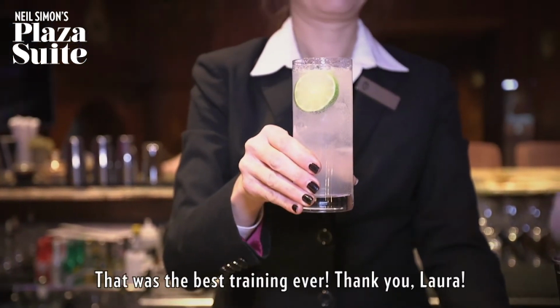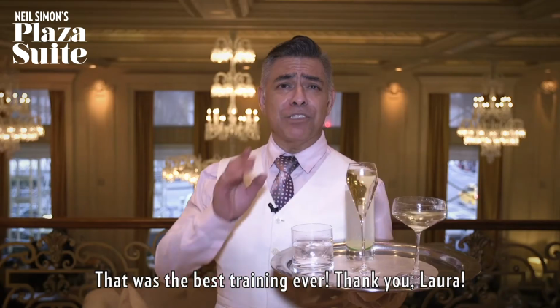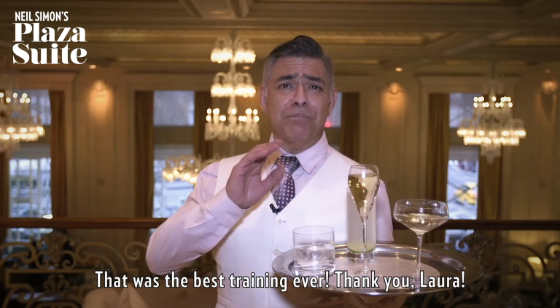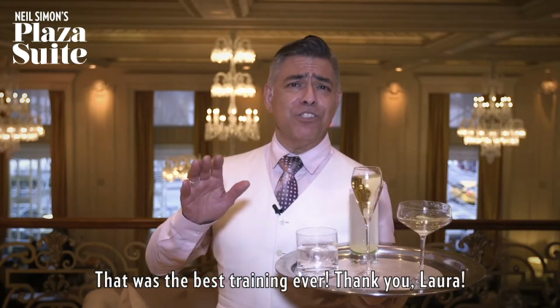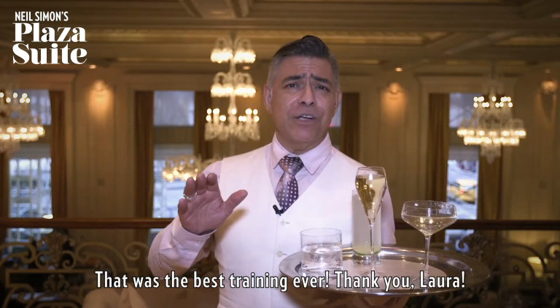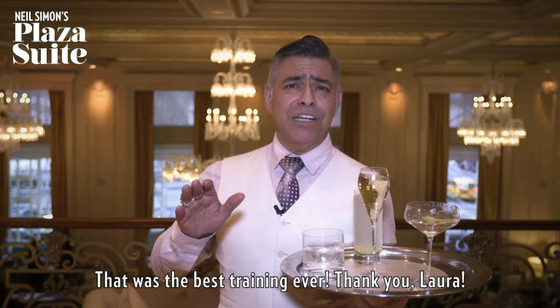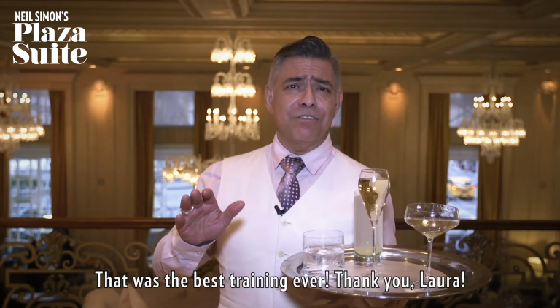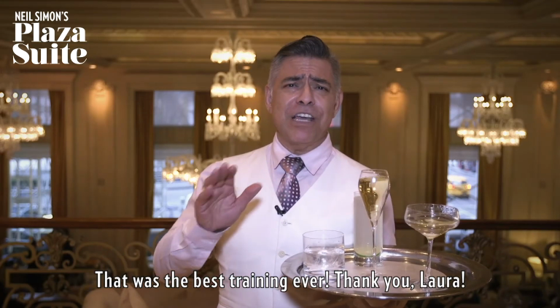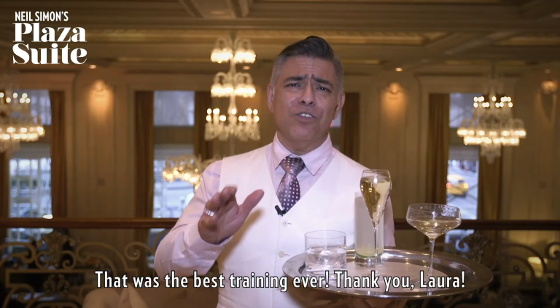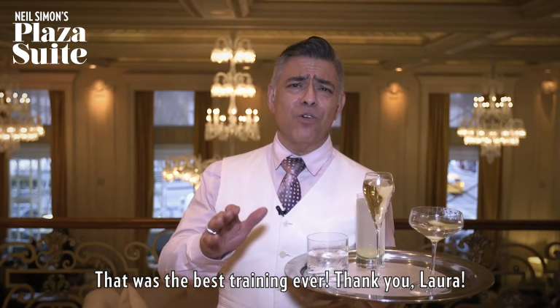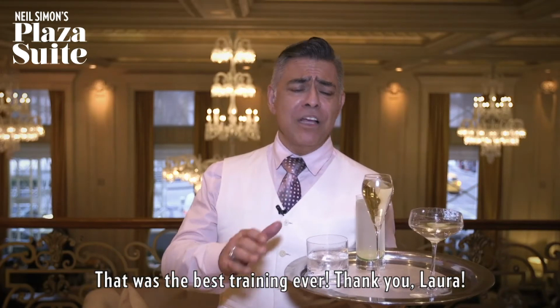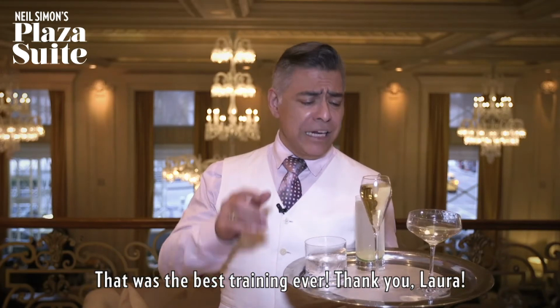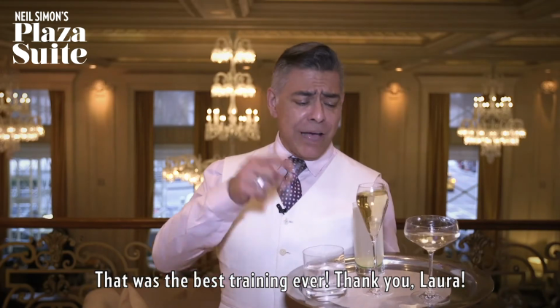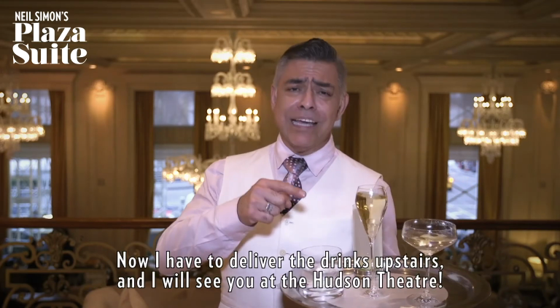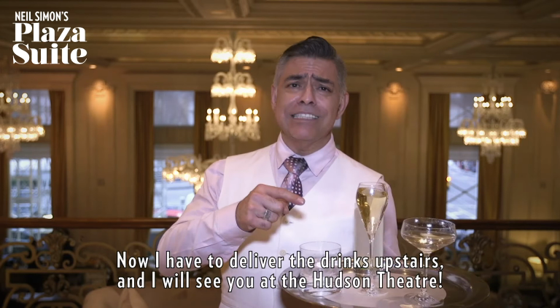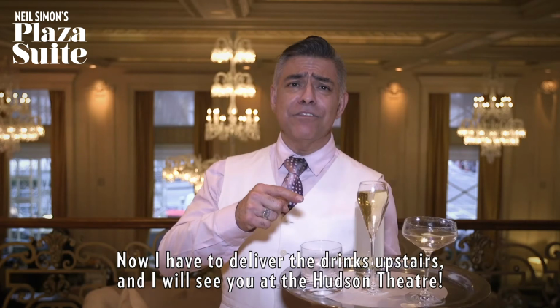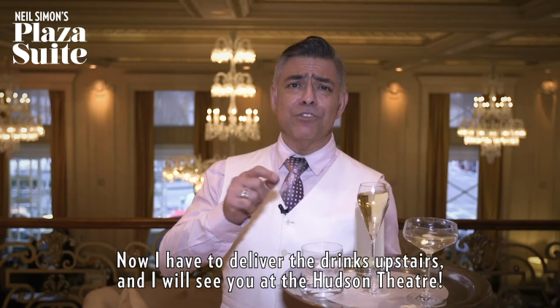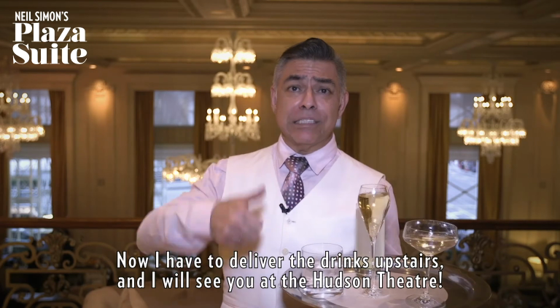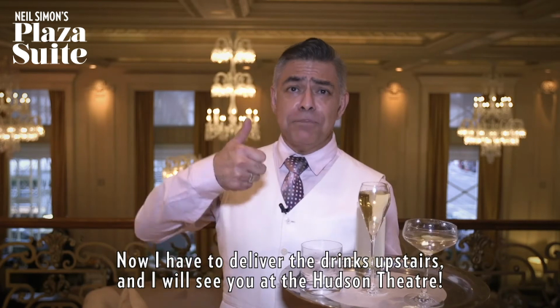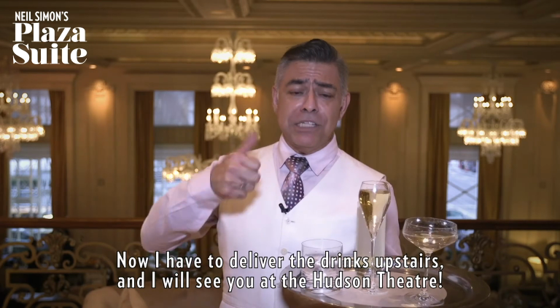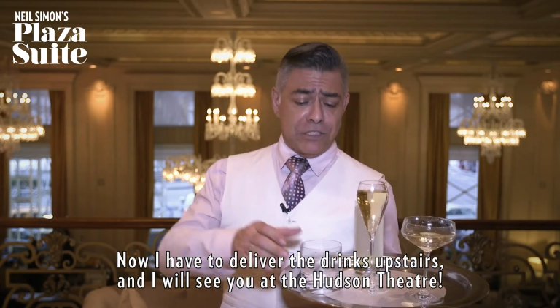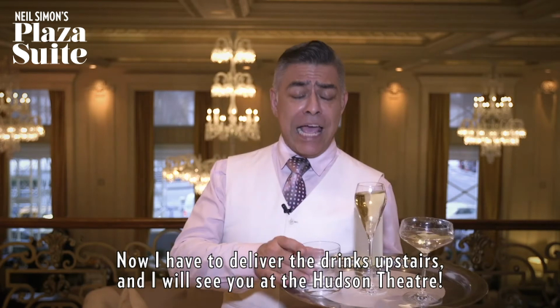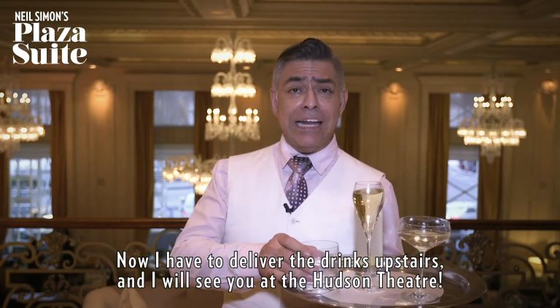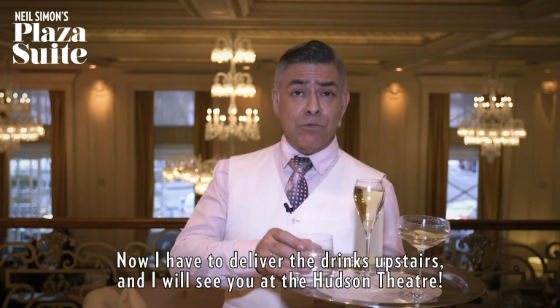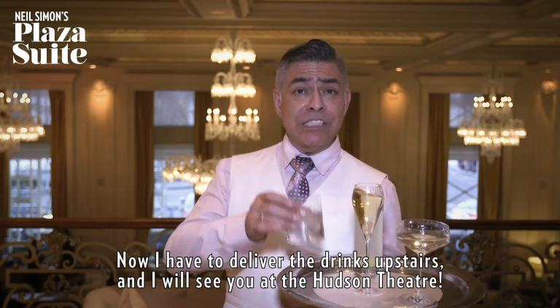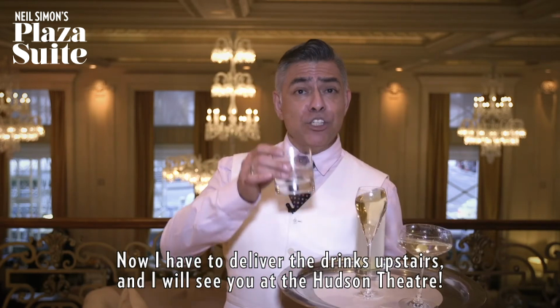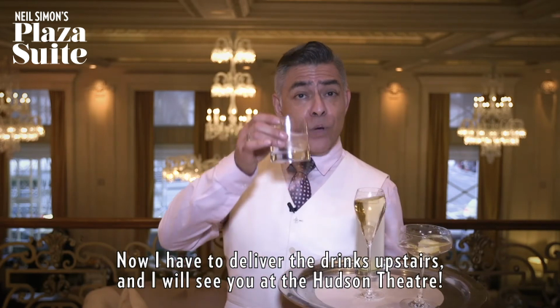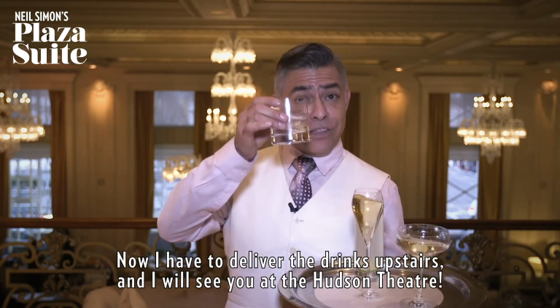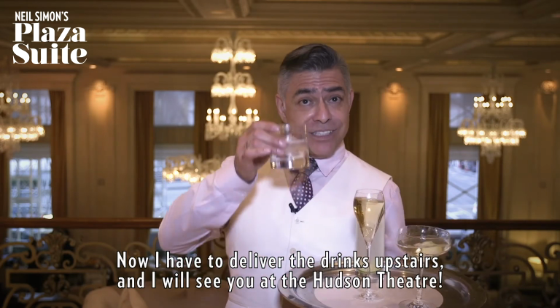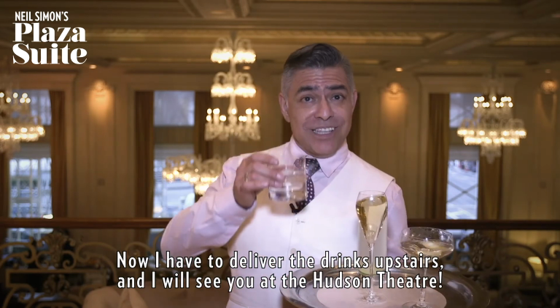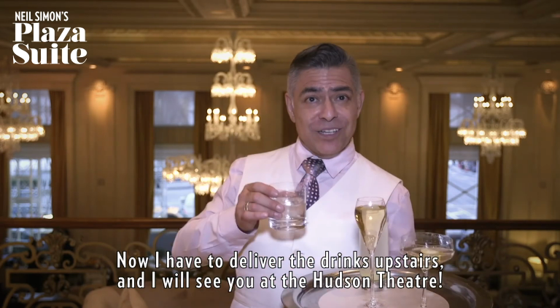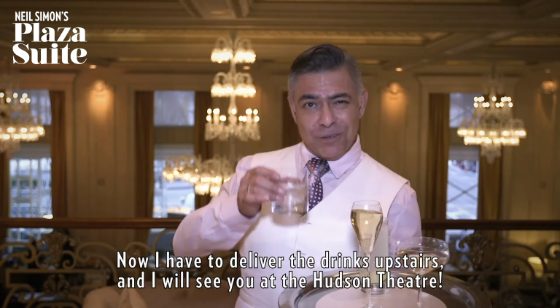That was the best training ever. Thank you, Laura. Now I got to deliver the drinks upstairs and I will see you at the Hudson Theatre.